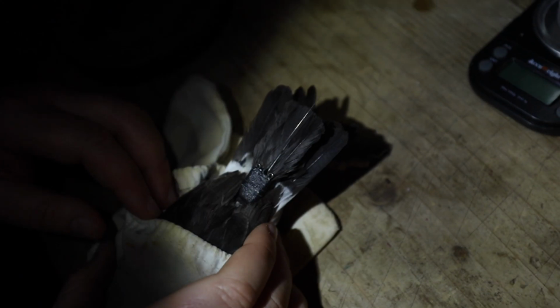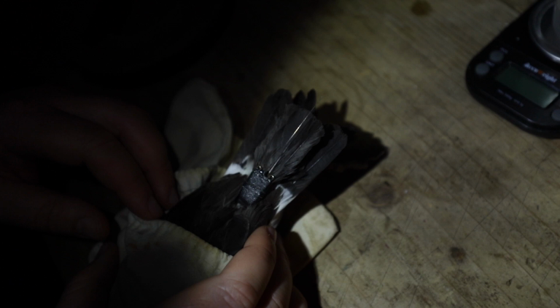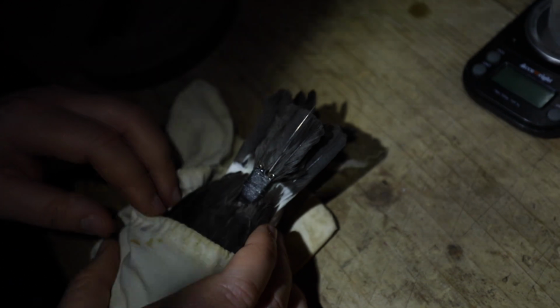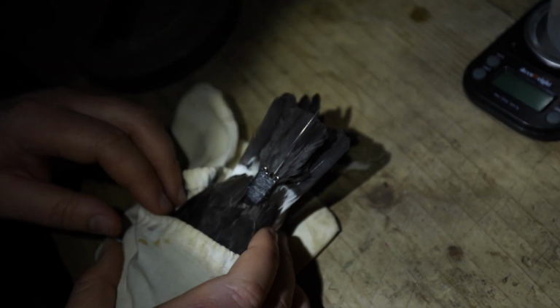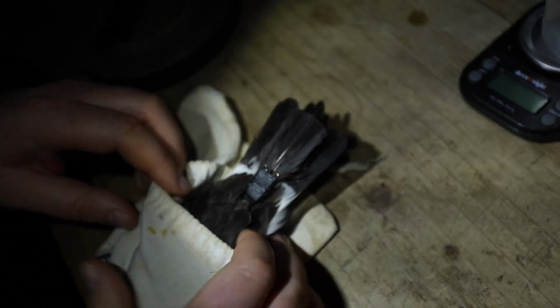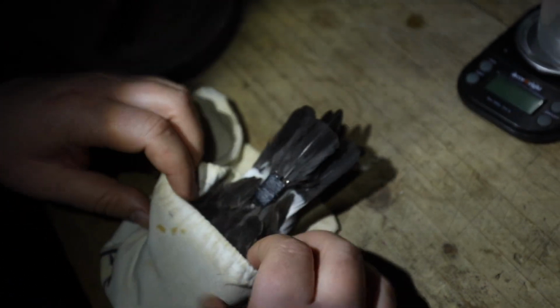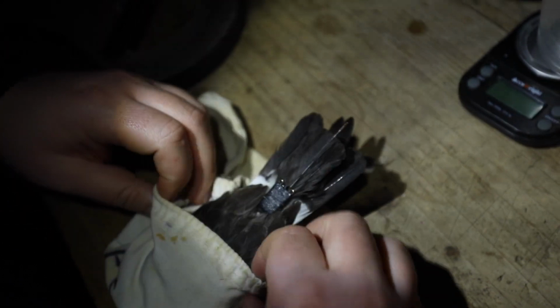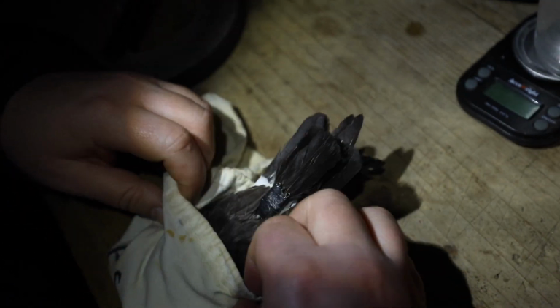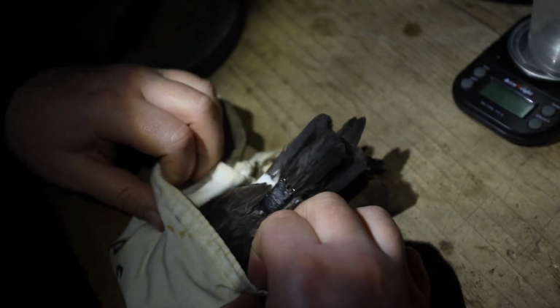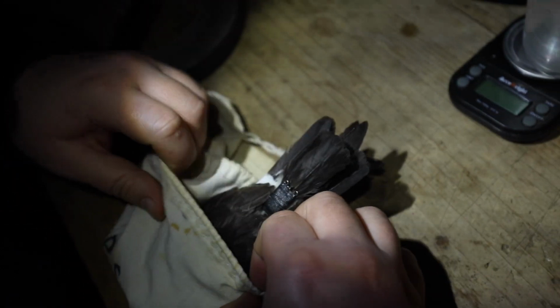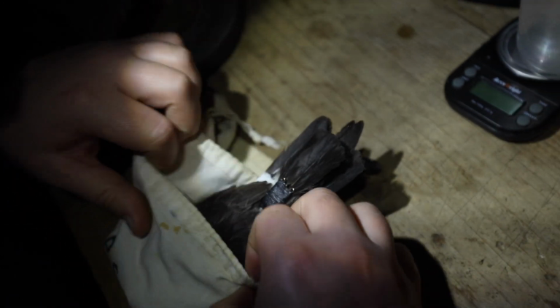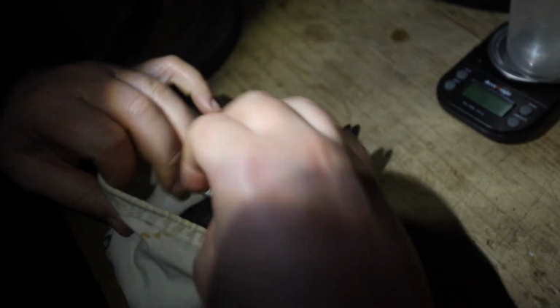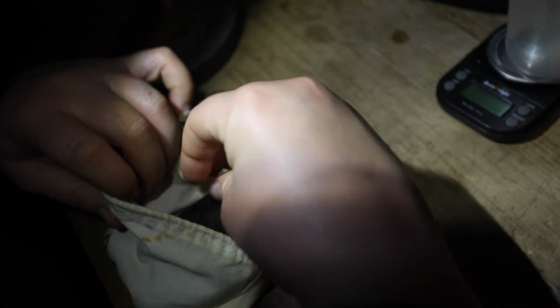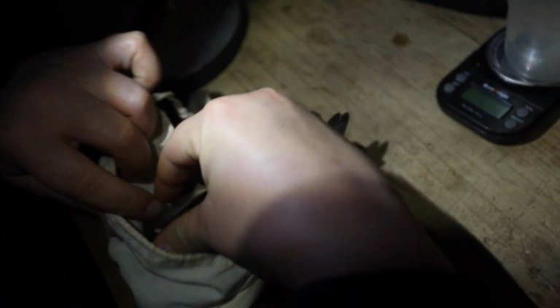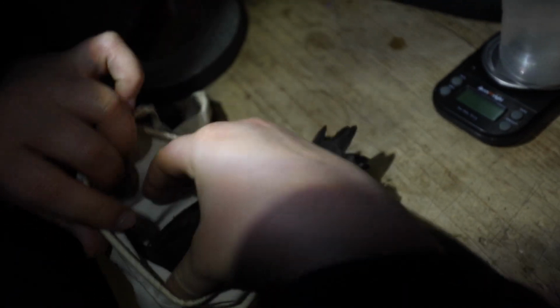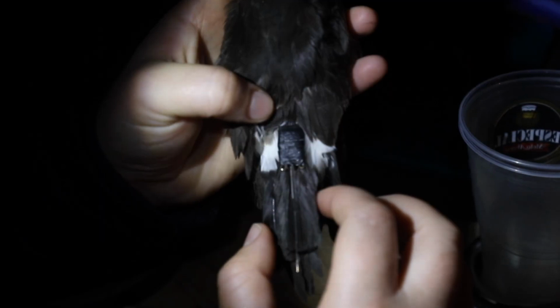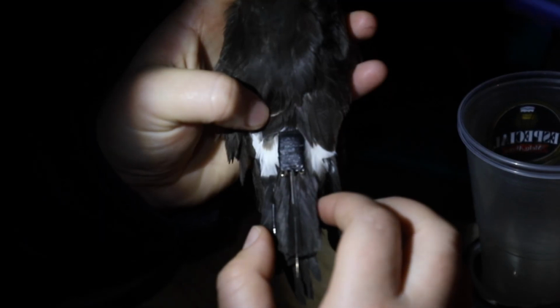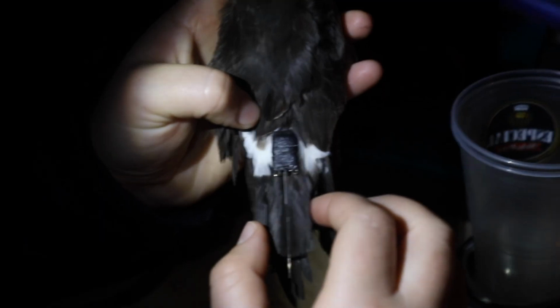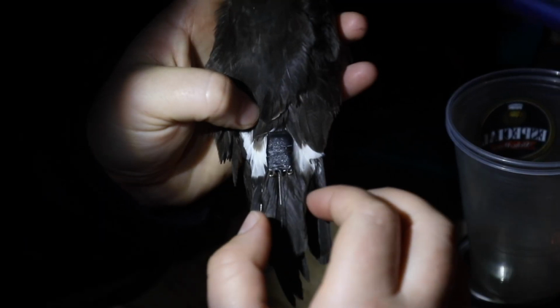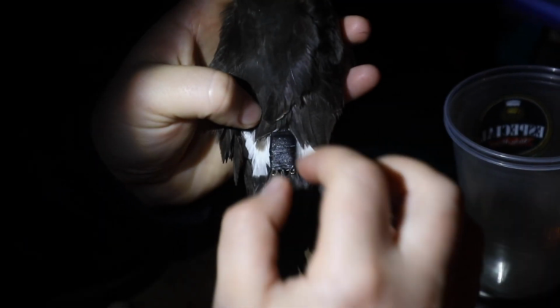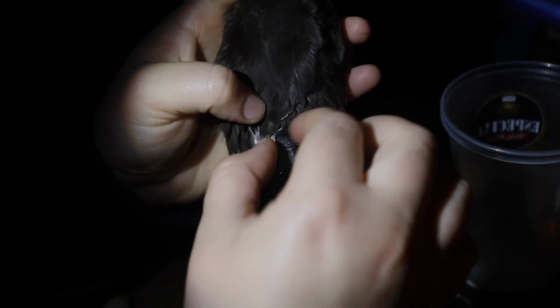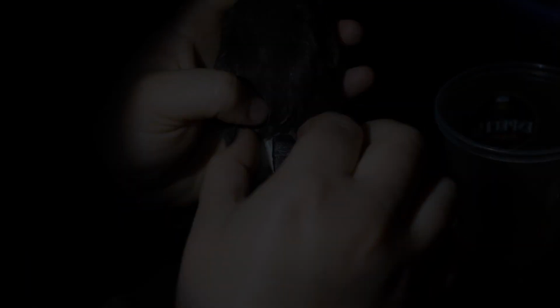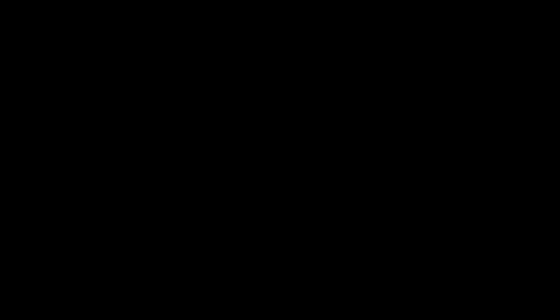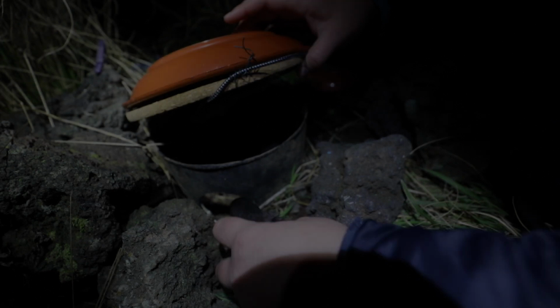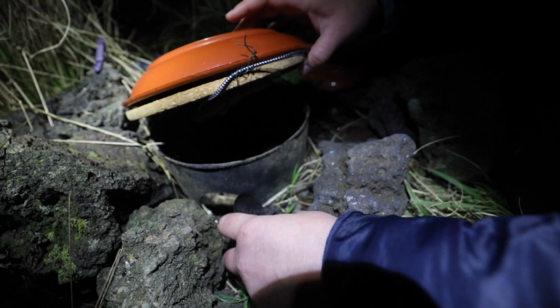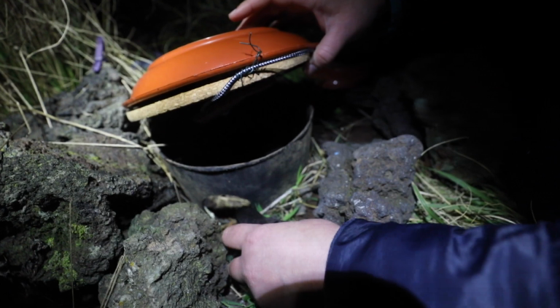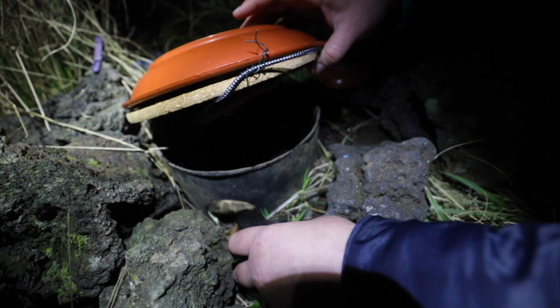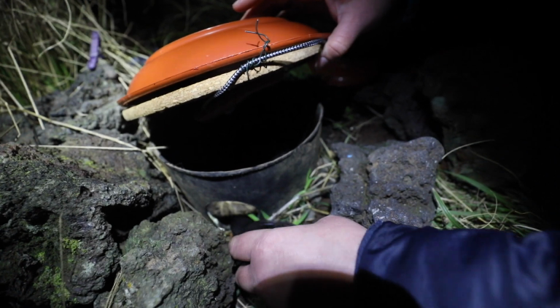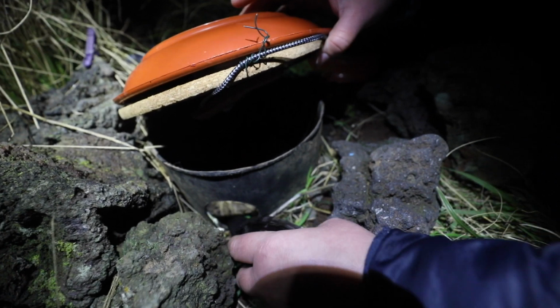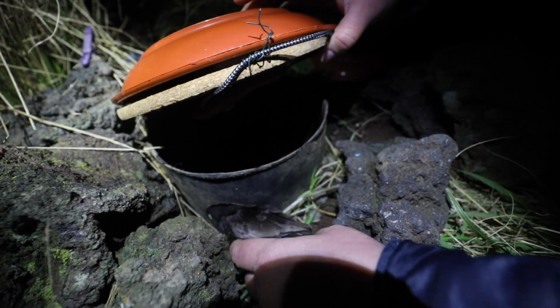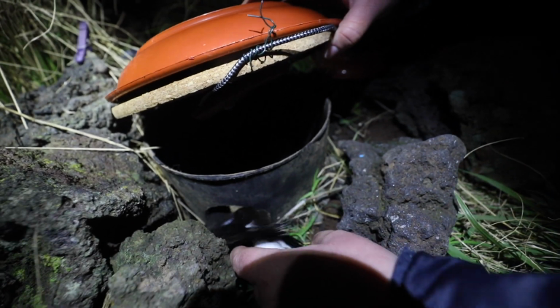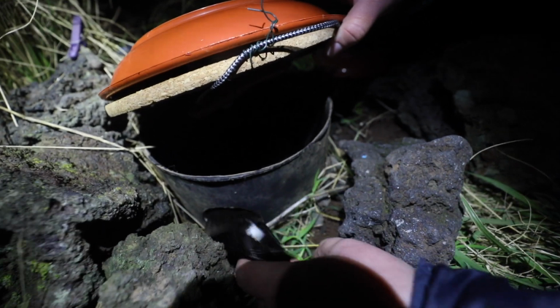We carefully attach the logger to the tail, as you can see here, and then the bird is returned to the nest and to its chick.